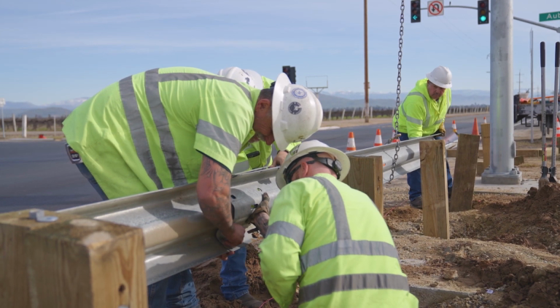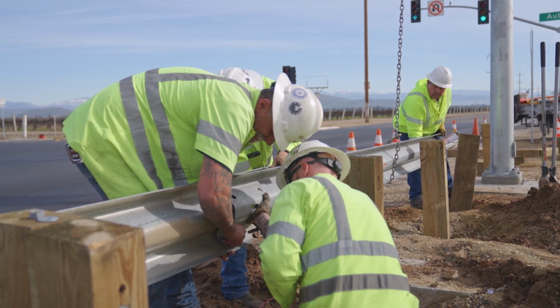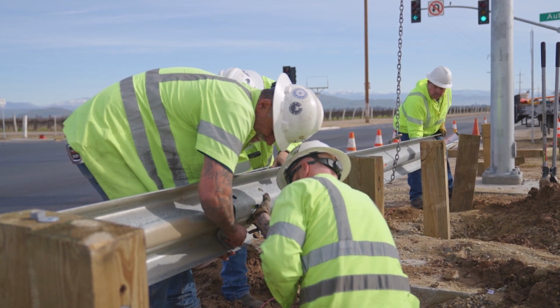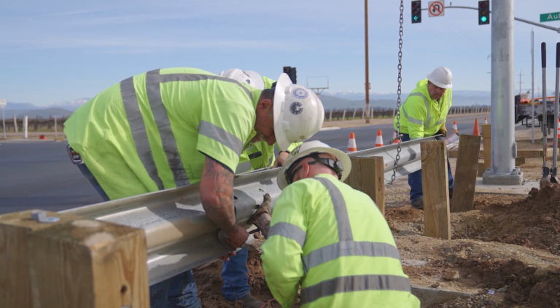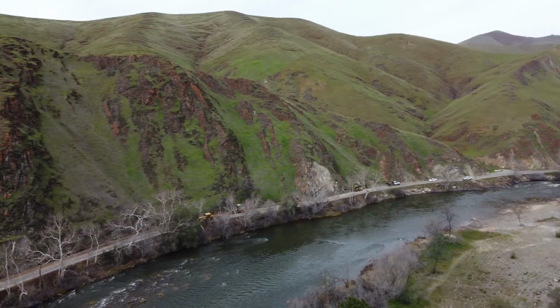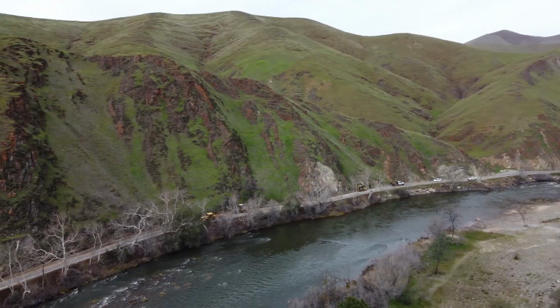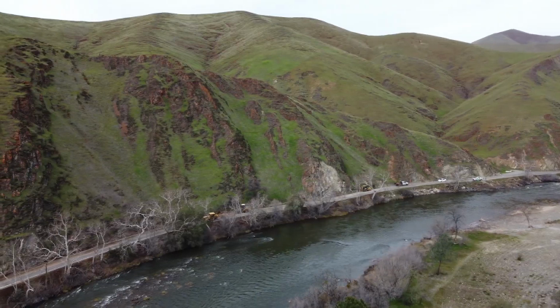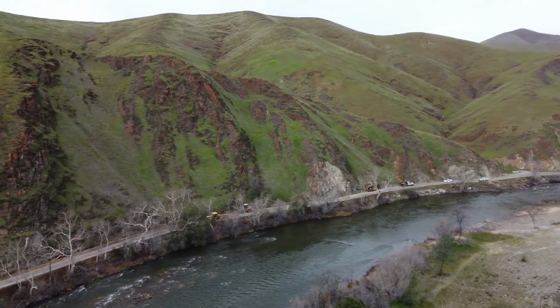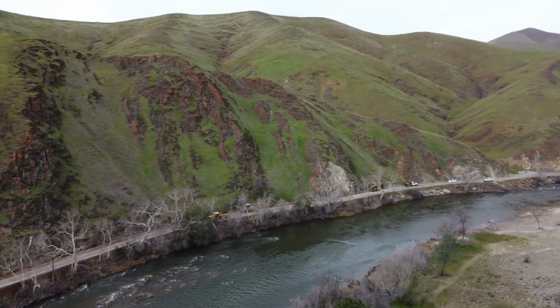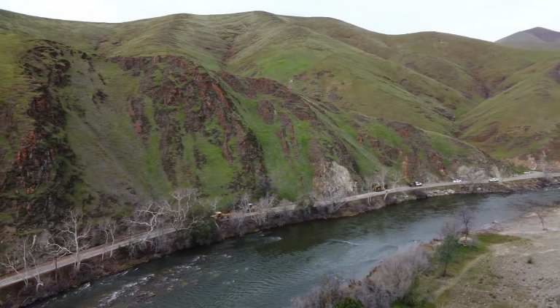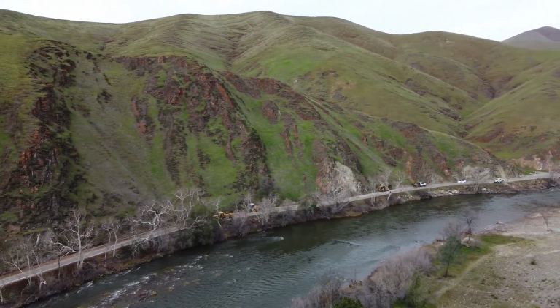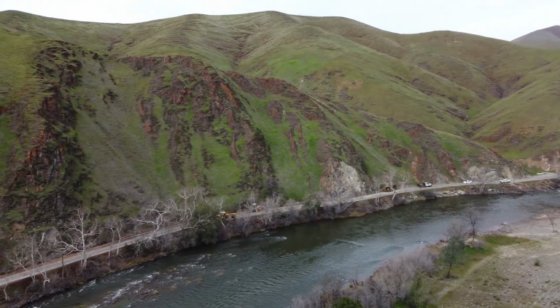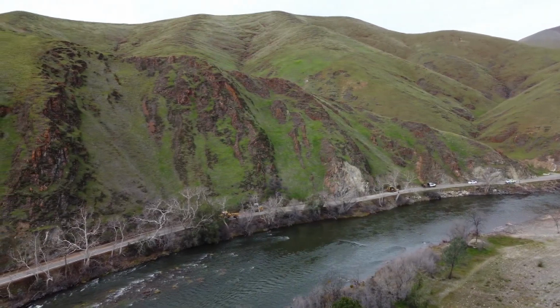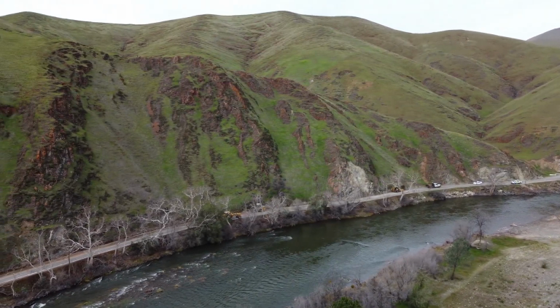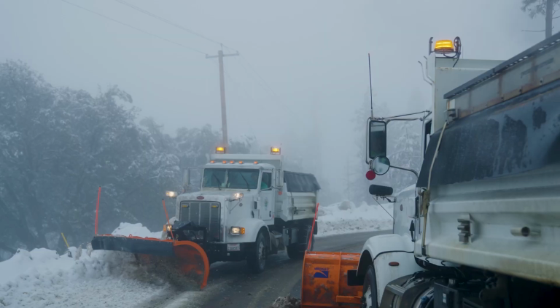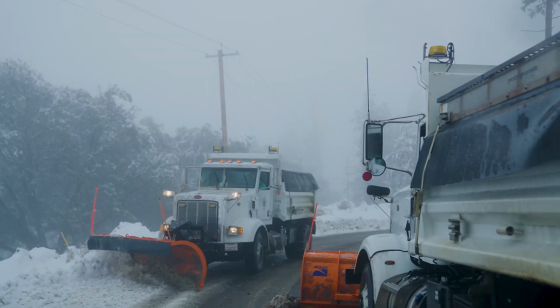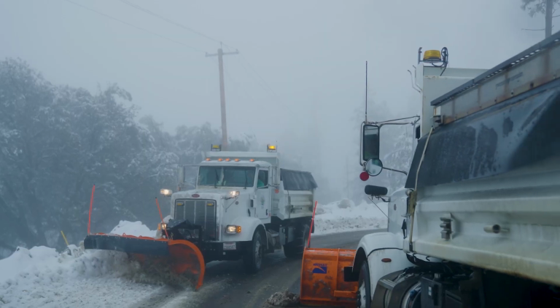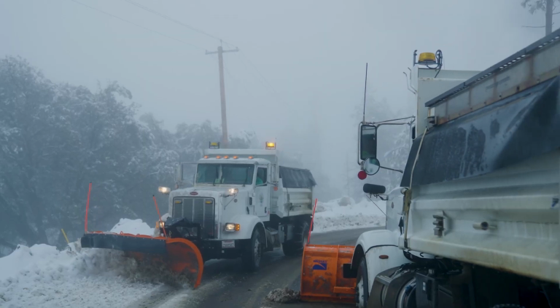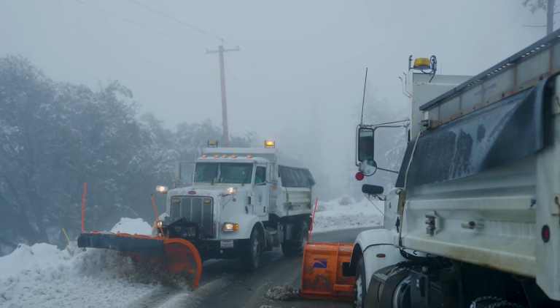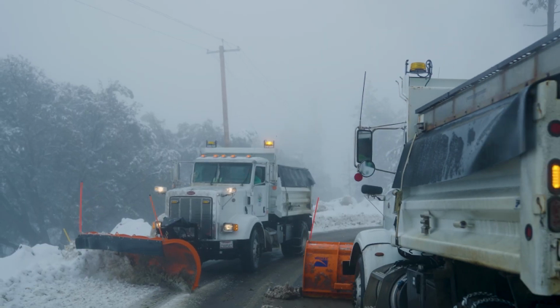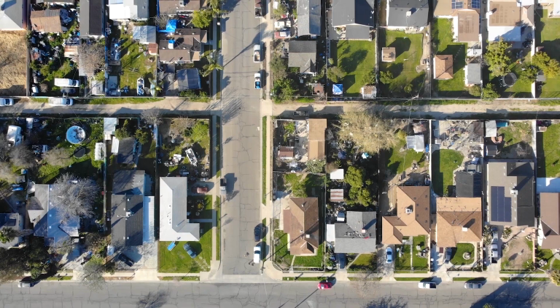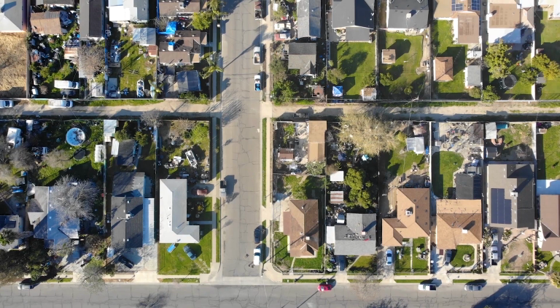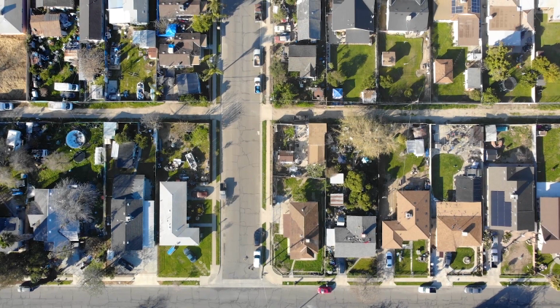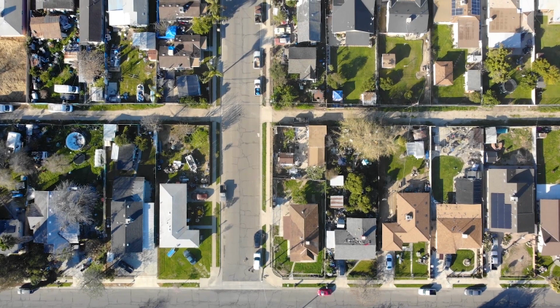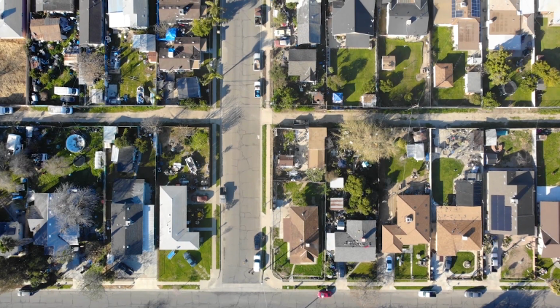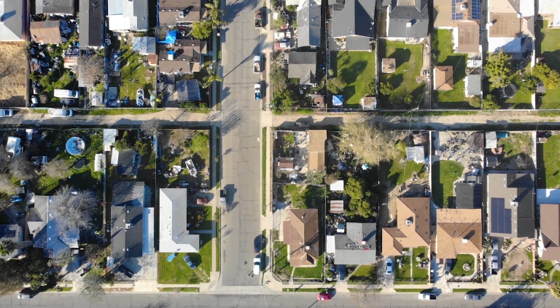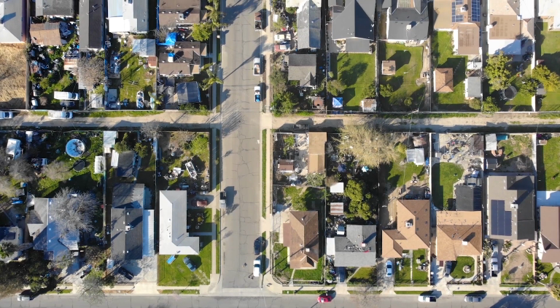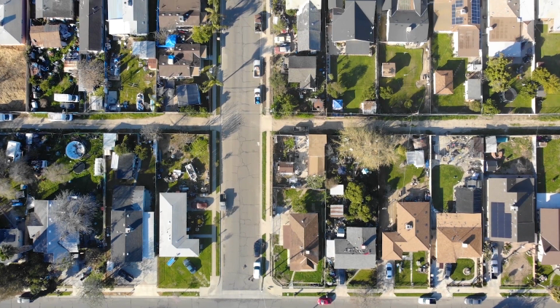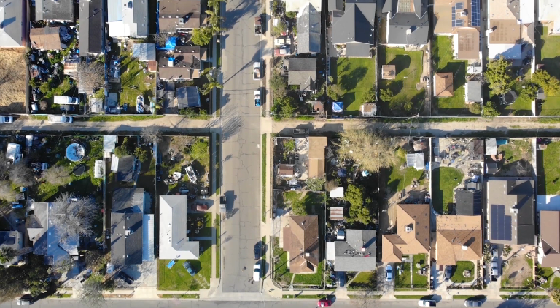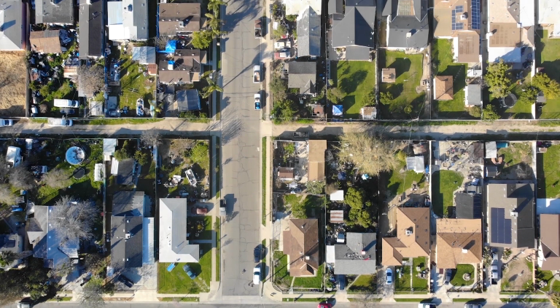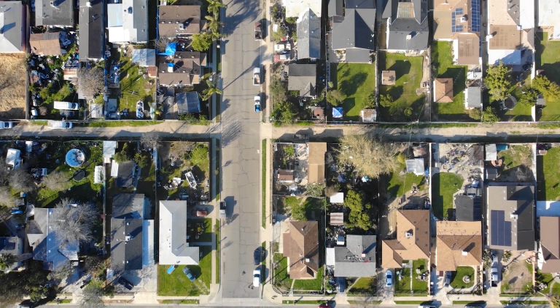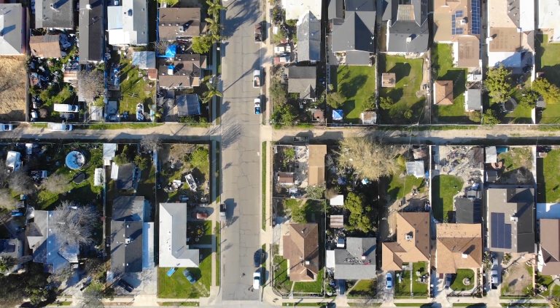For public works, that means tracking road closures, road repairs, property lines, and county boundaries.